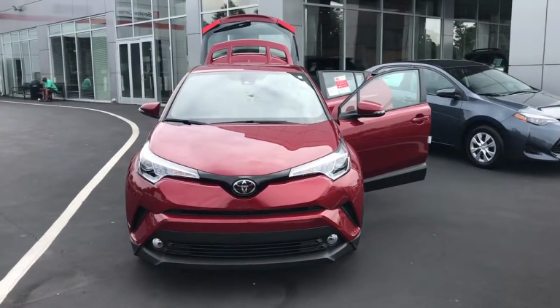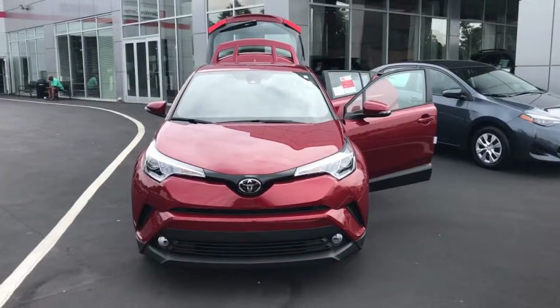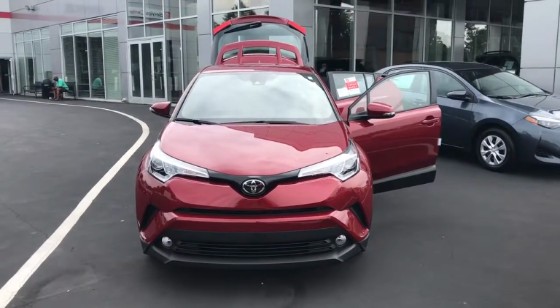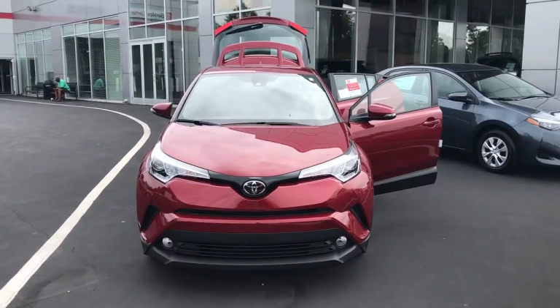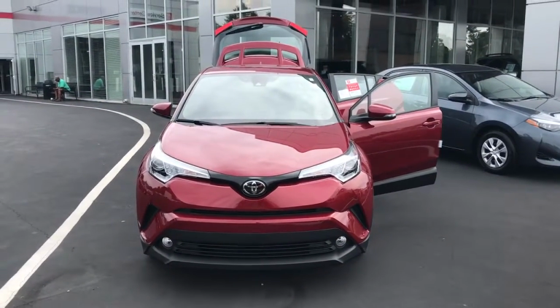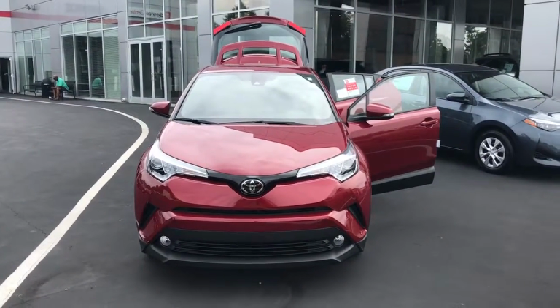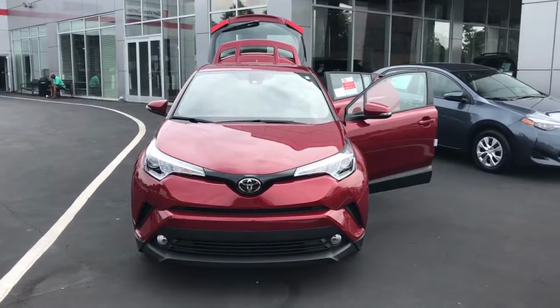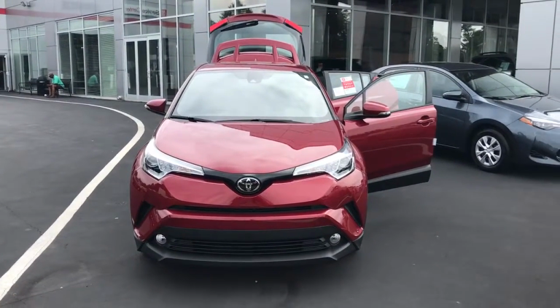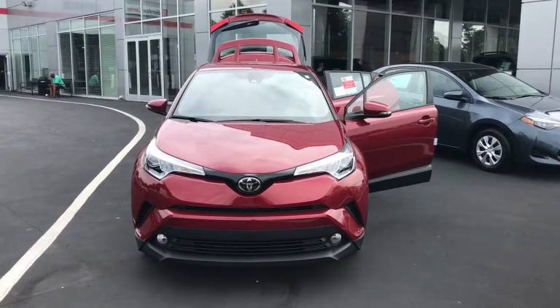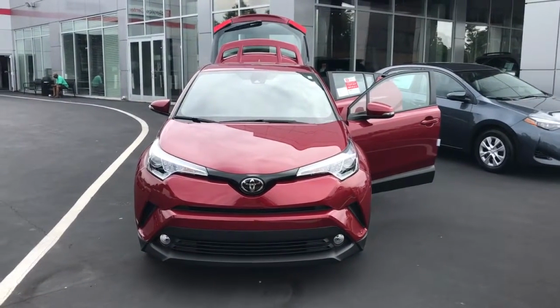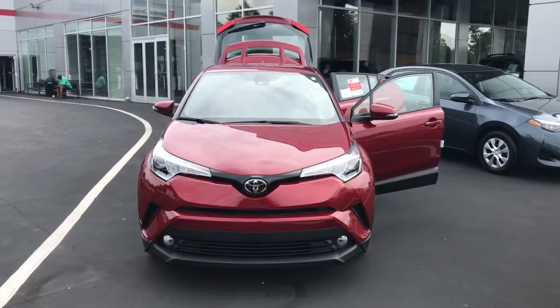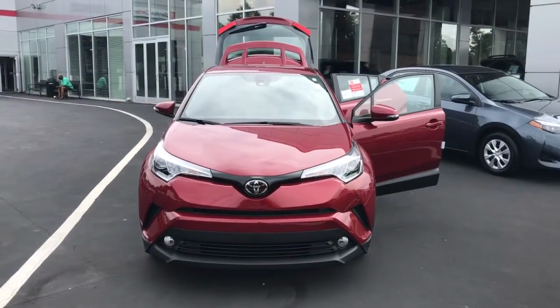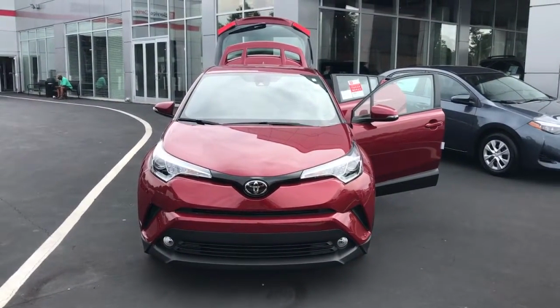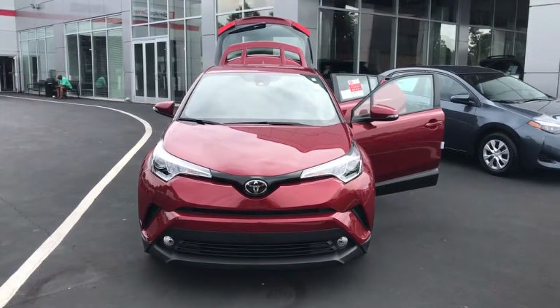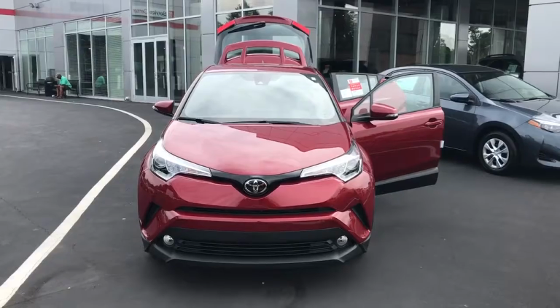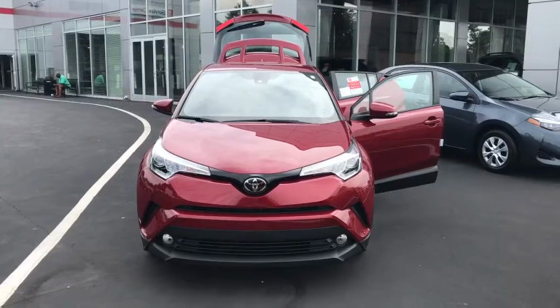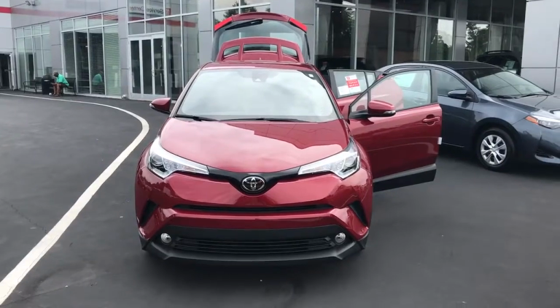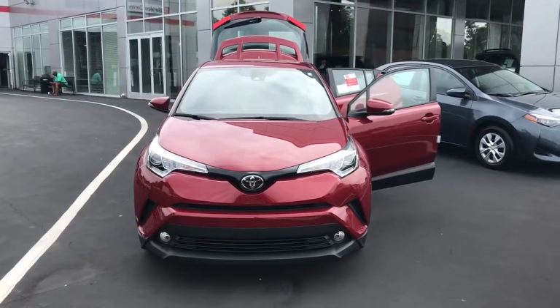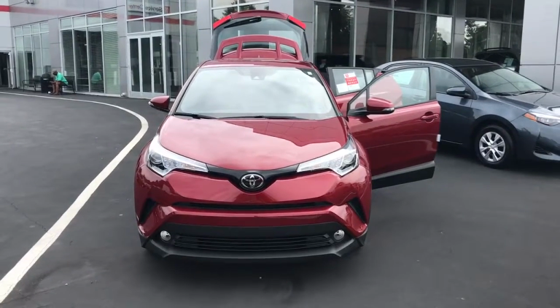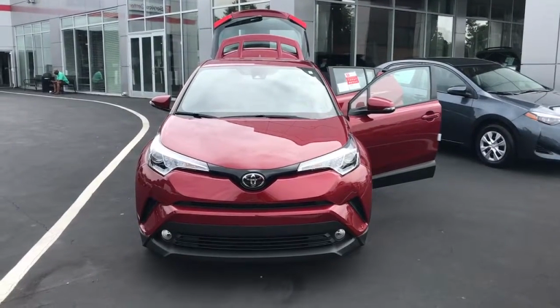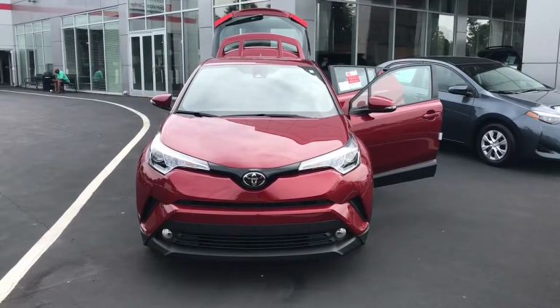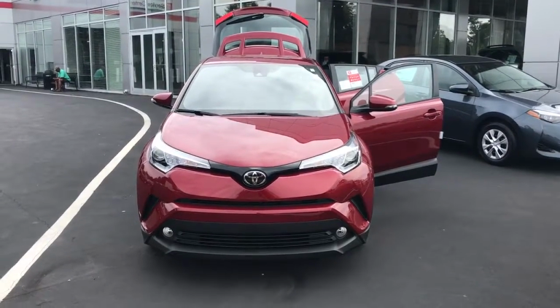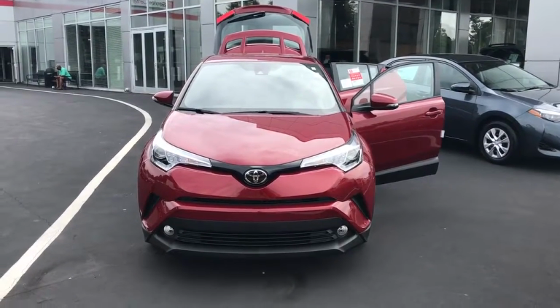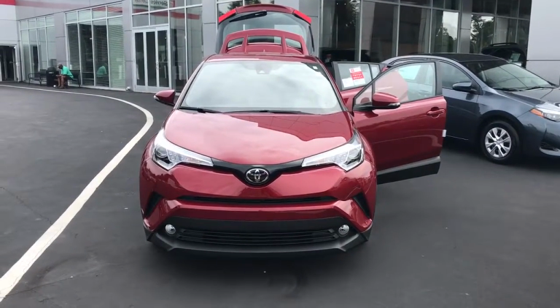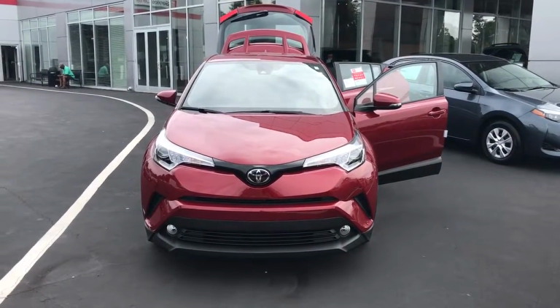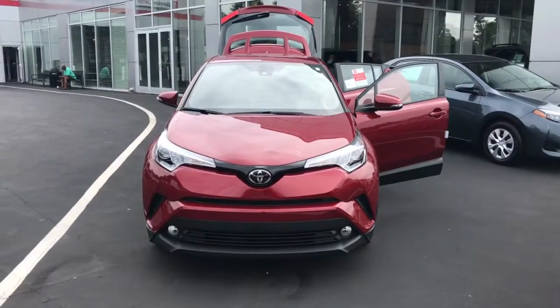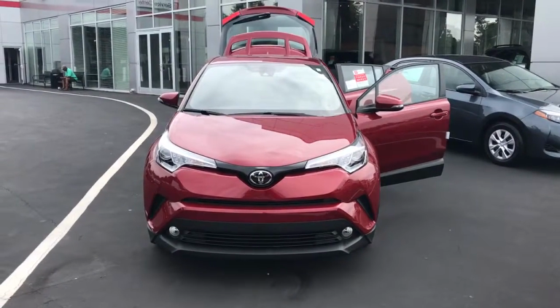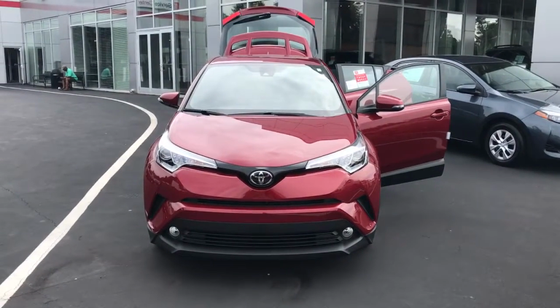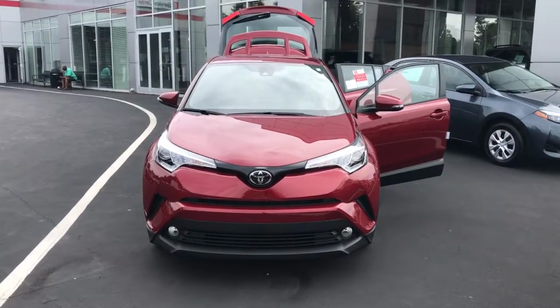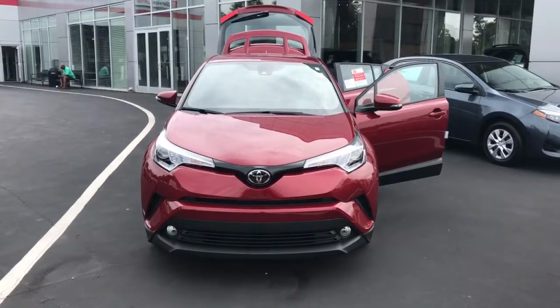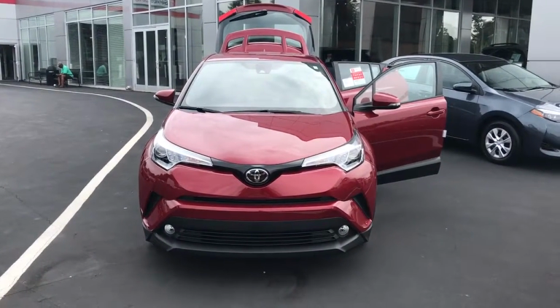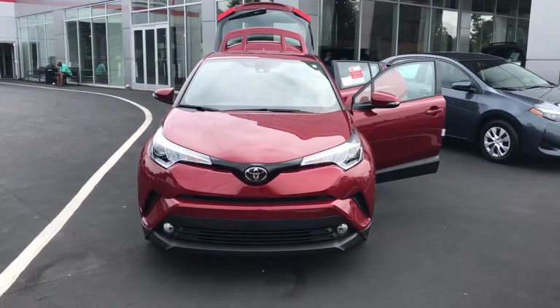Hello, David. This is Wanda with LaGrange Toyota doing a short walk around on the 2018 Toyota CHR.